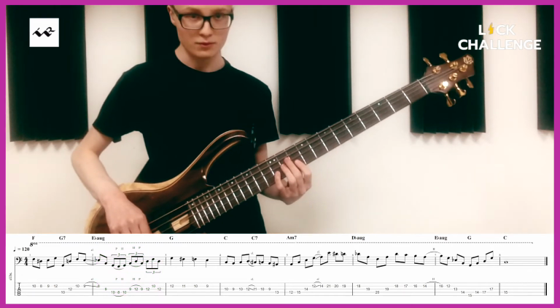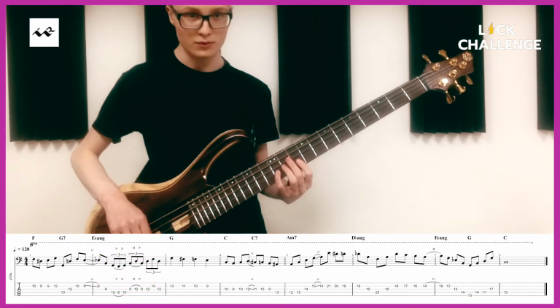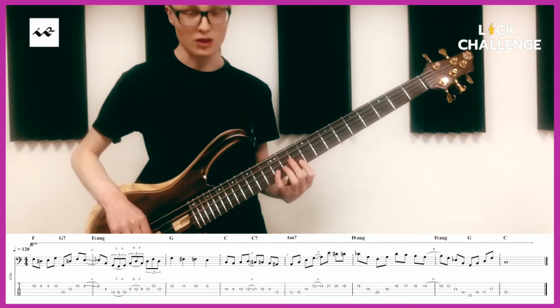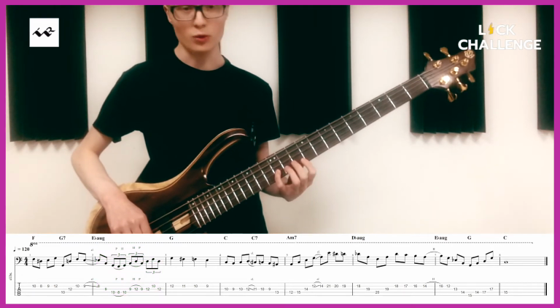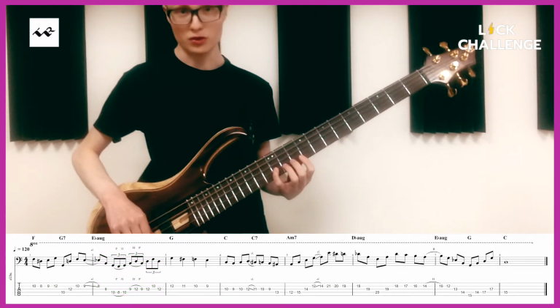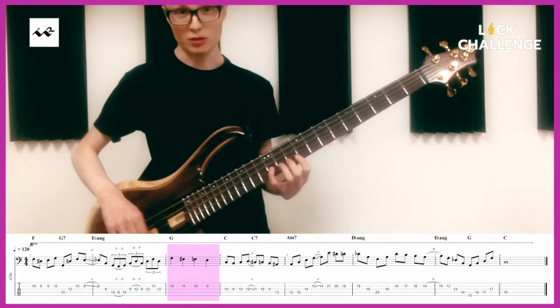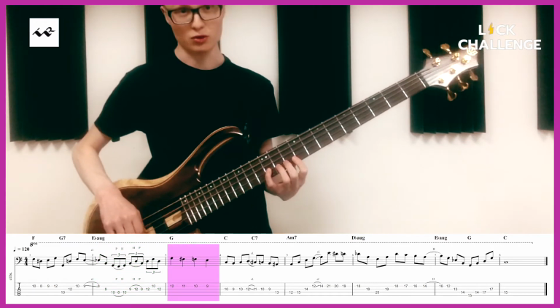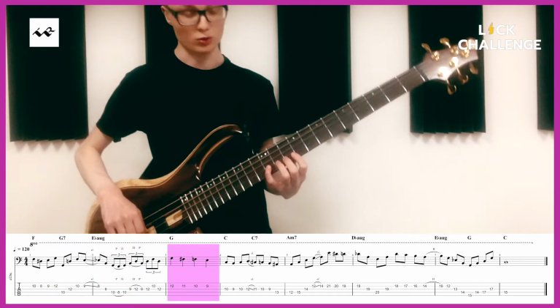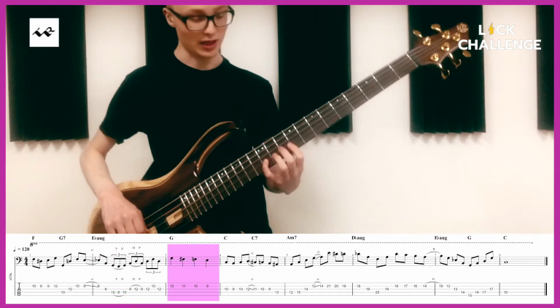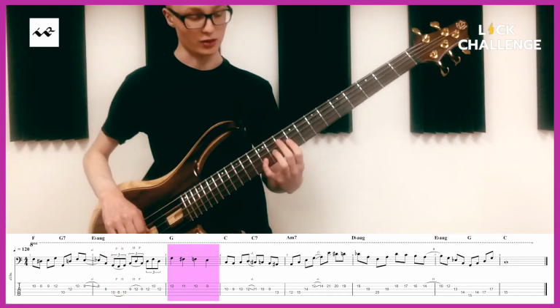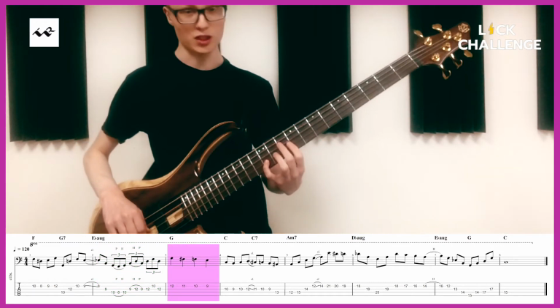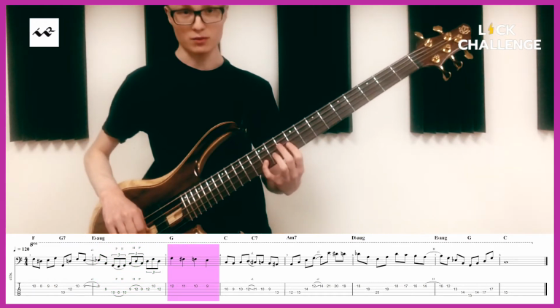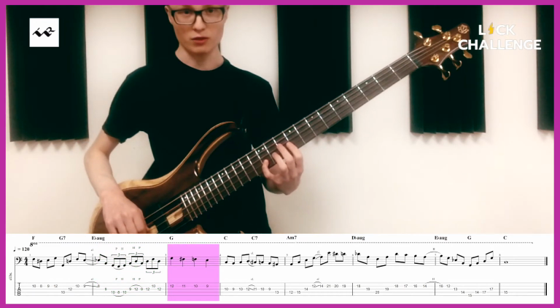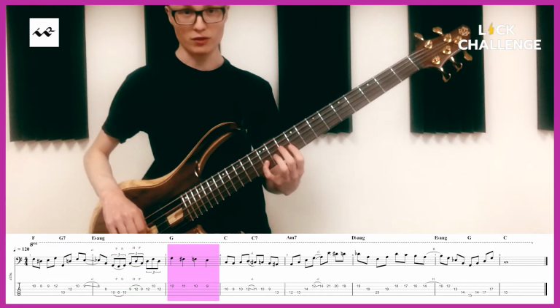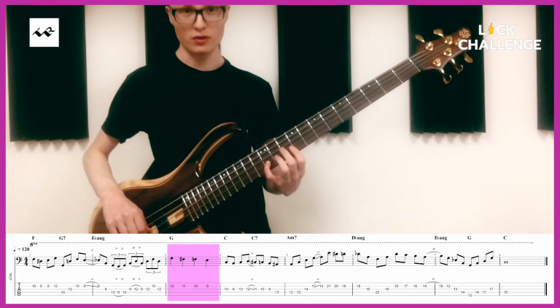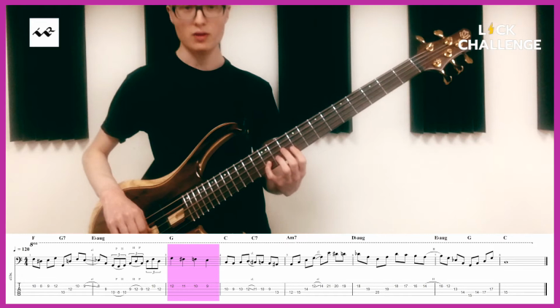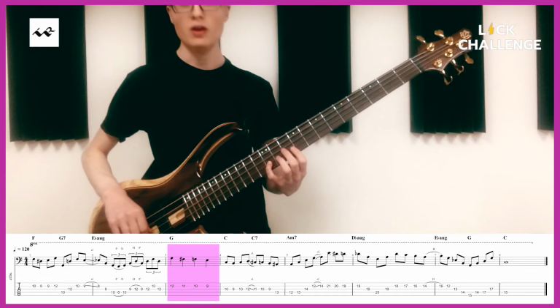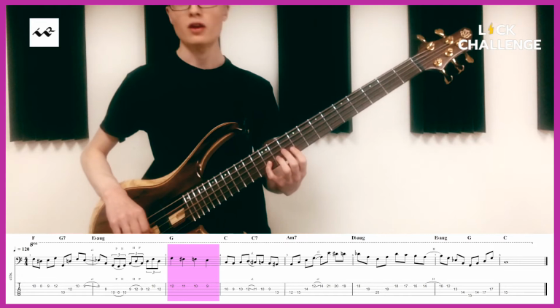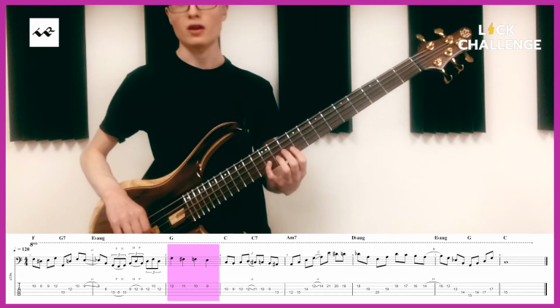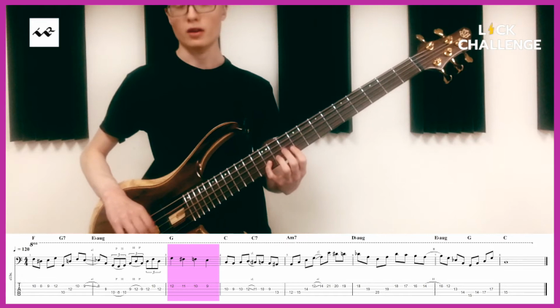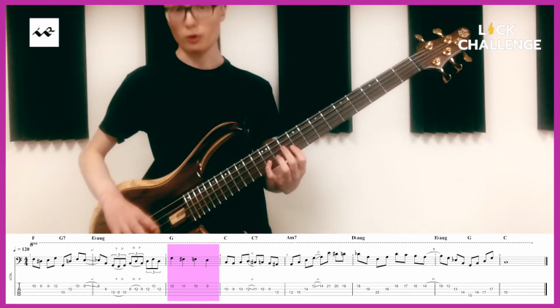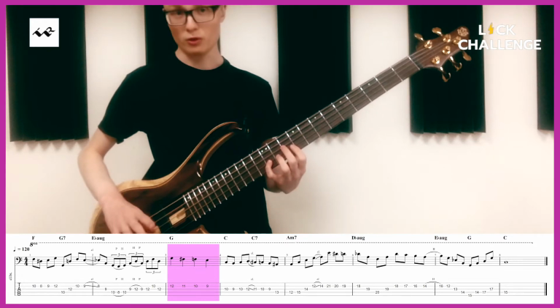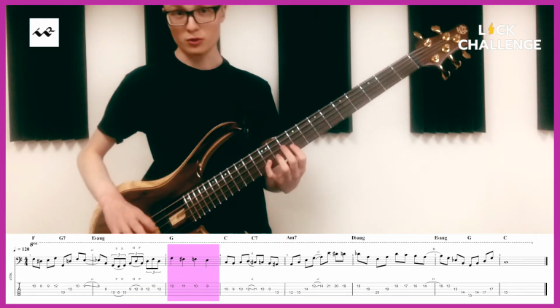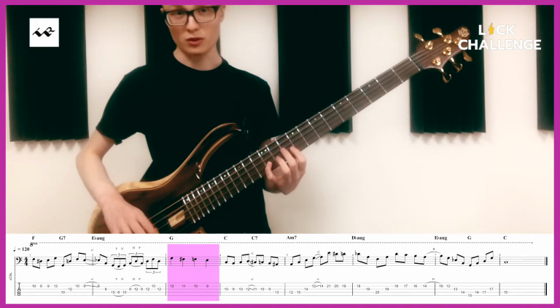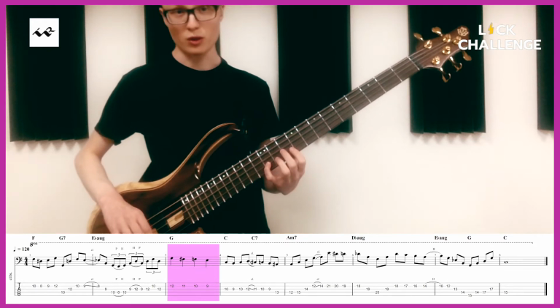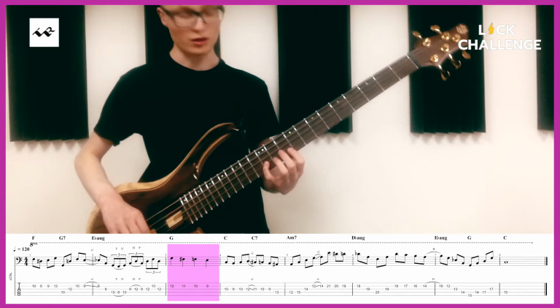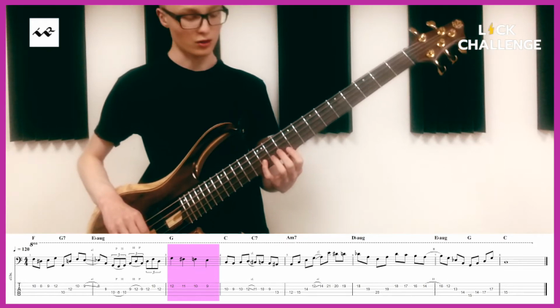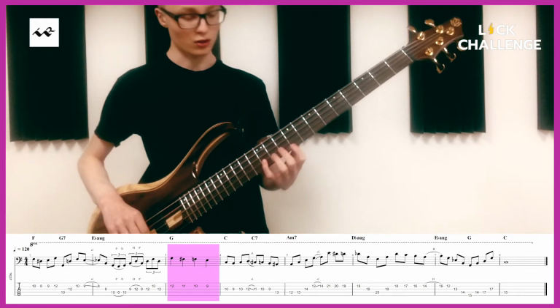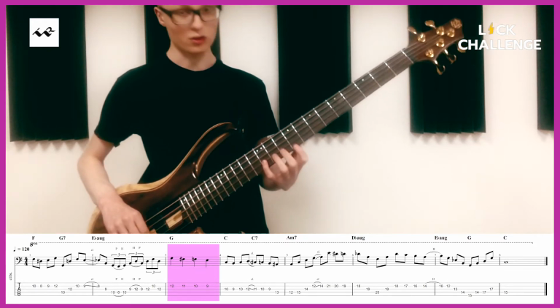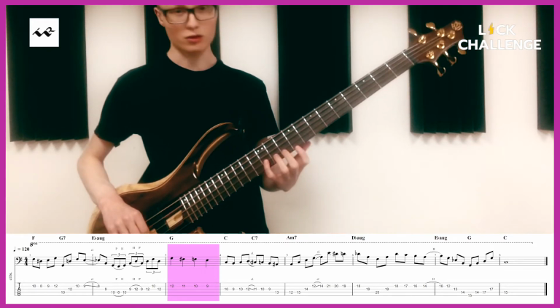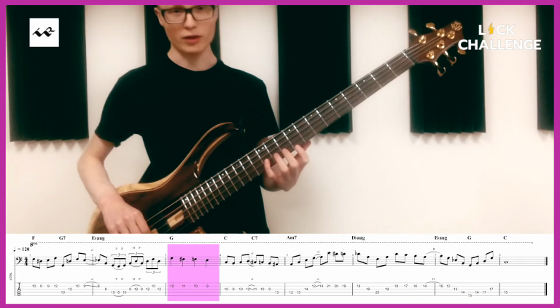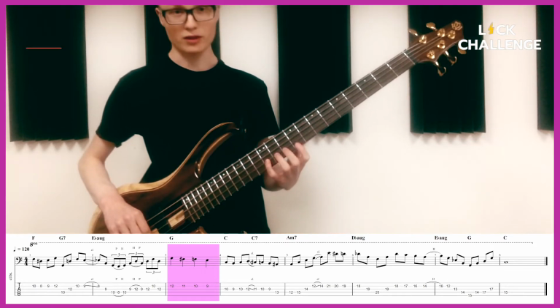And then we're on the C major chord, we land on G — so the 5th. In quarter notes we're going to walk chromatically down.